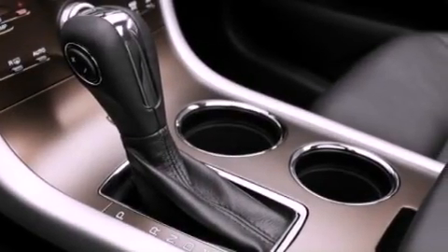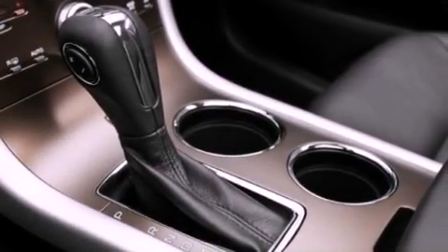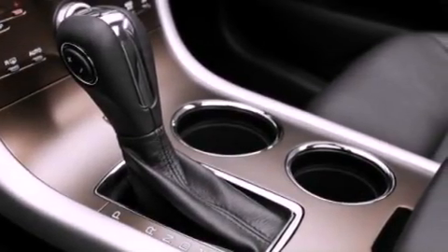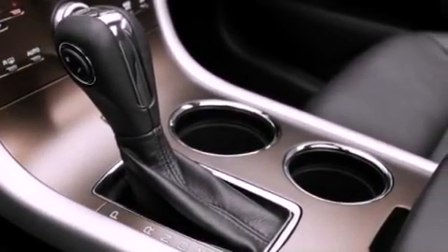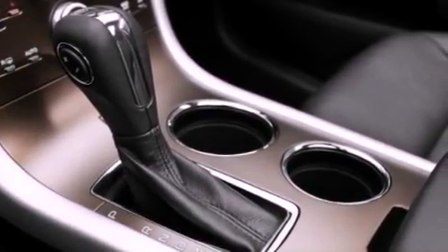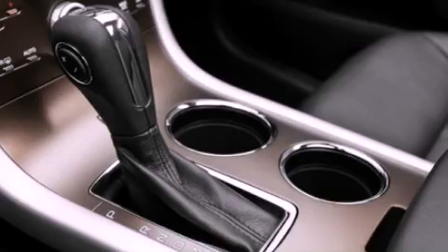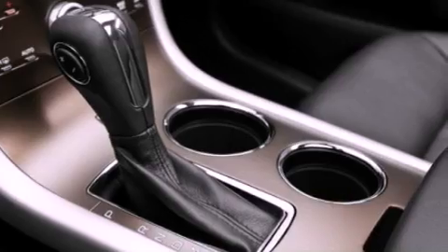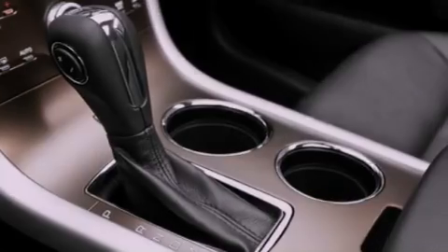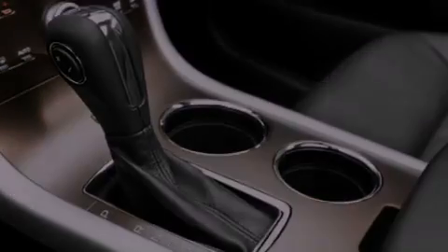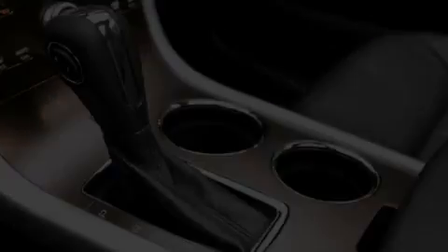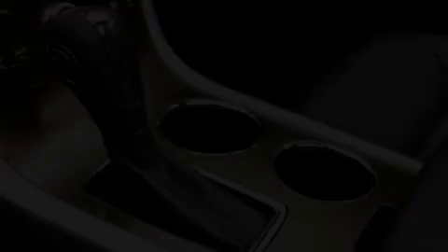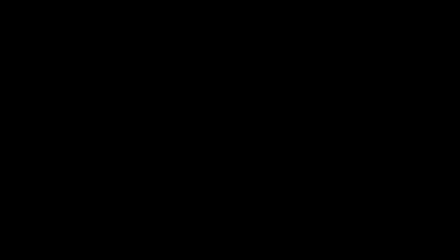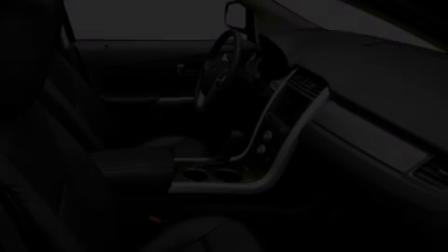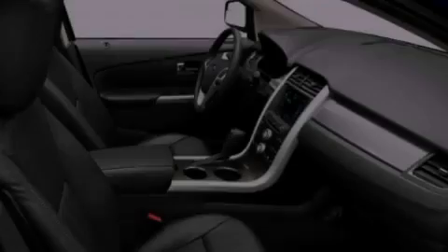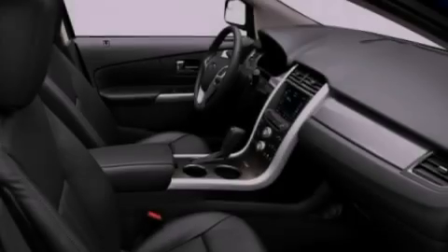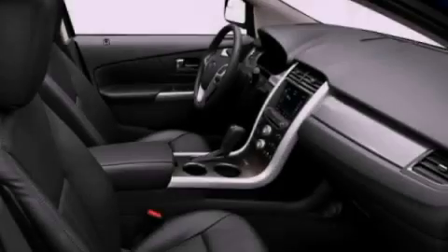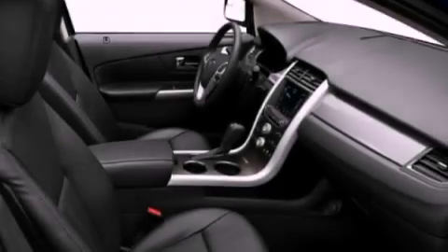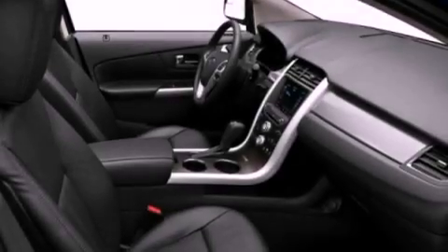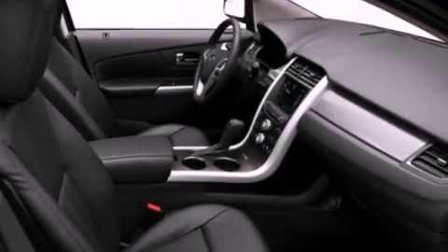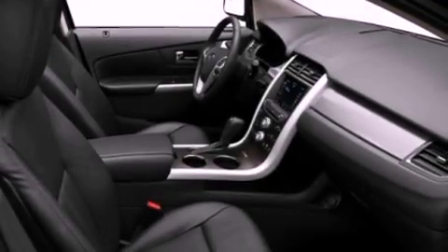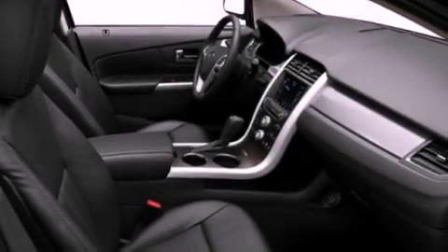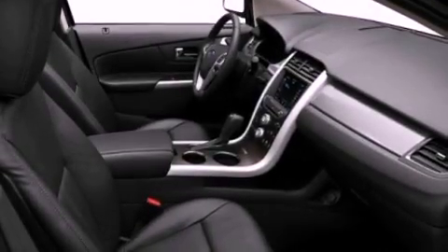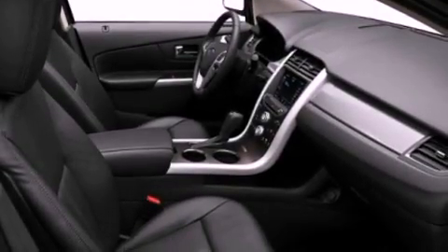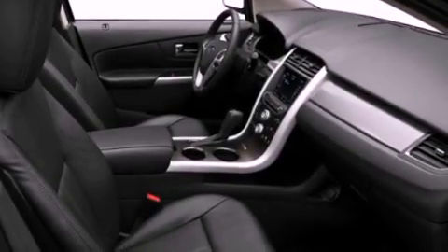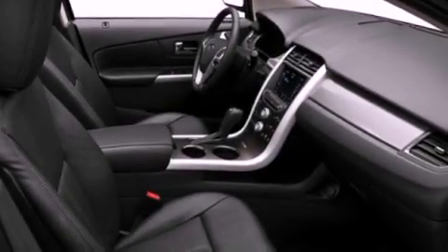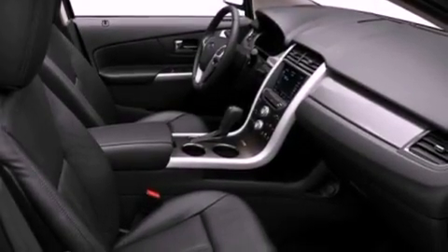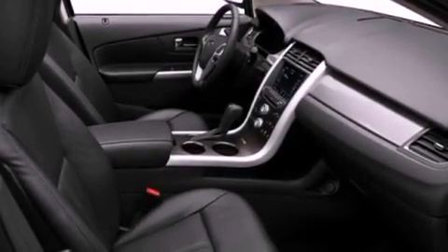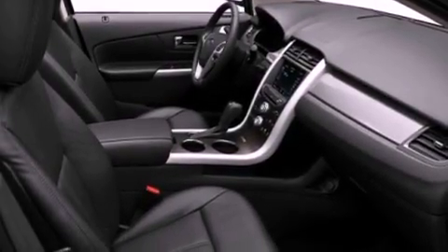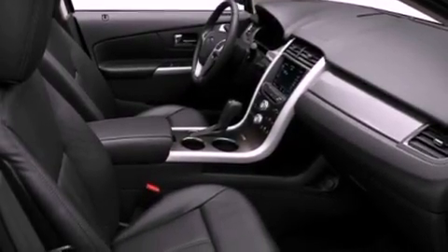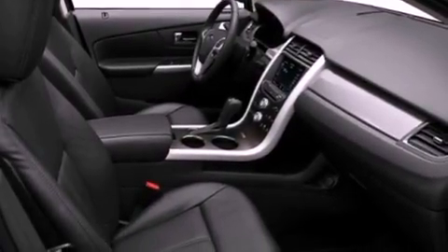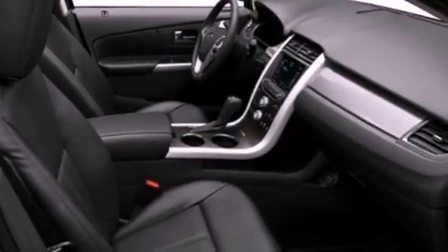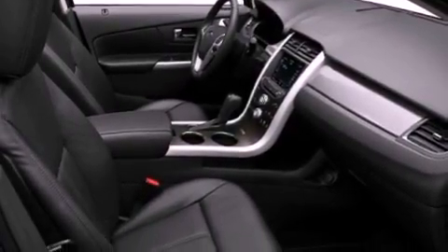A rear spoiler, a low-tire pressure indicator, heated side-view mirrors, and an anti-theft protection system.